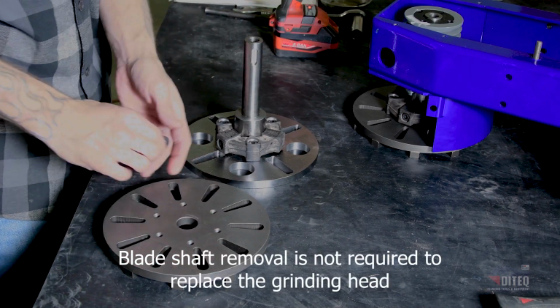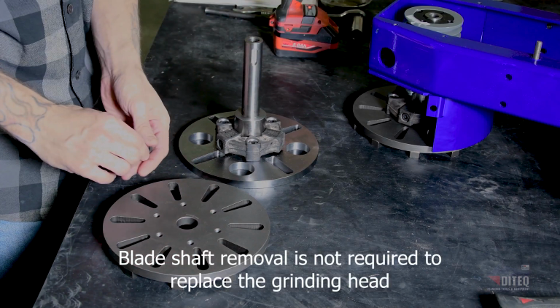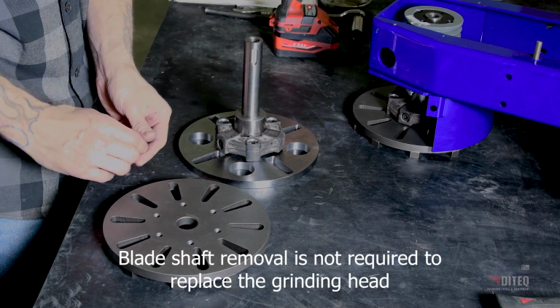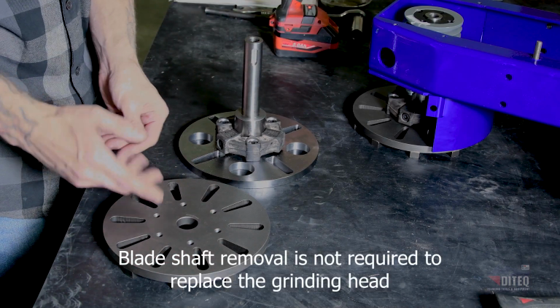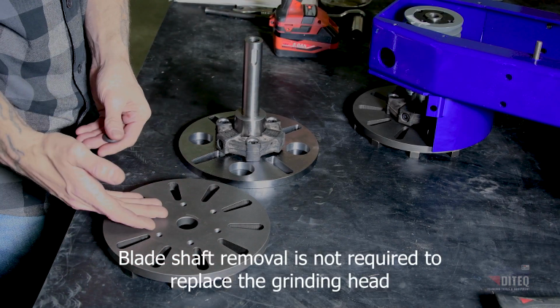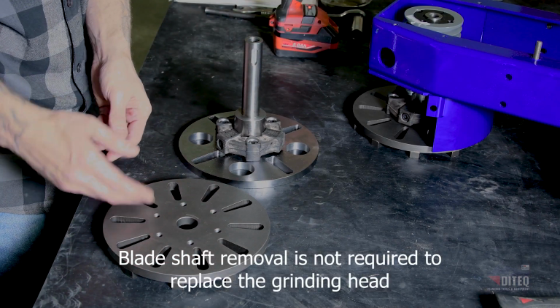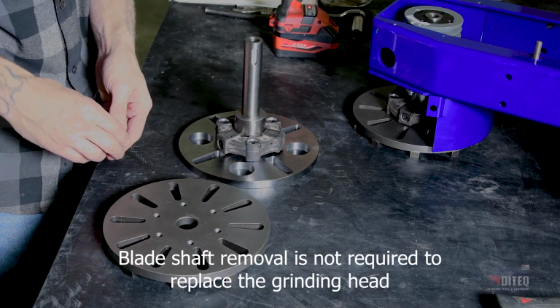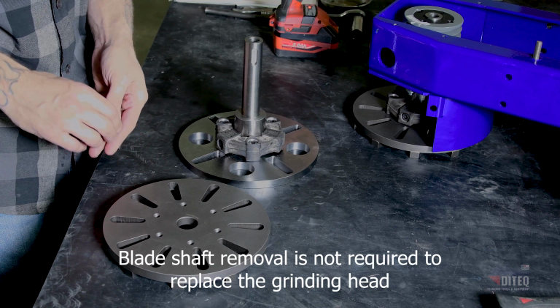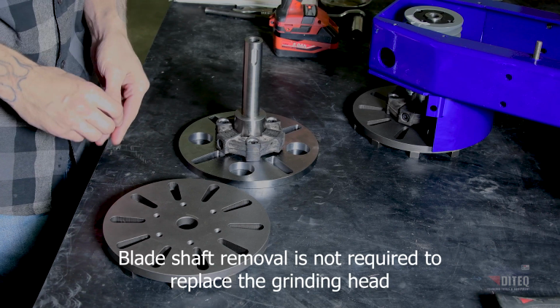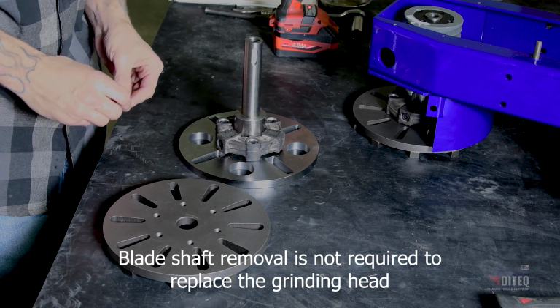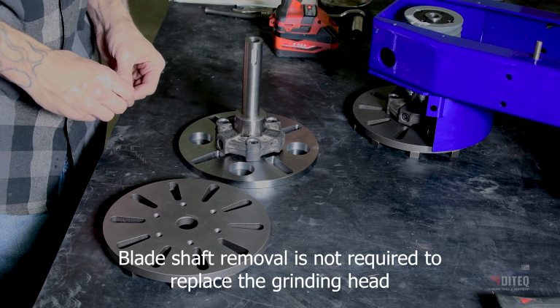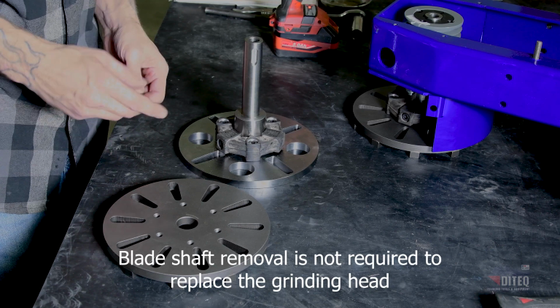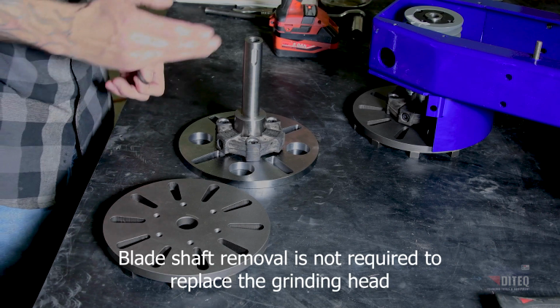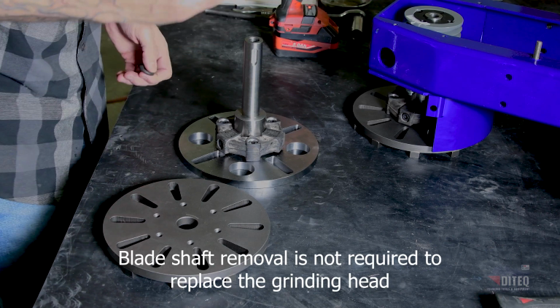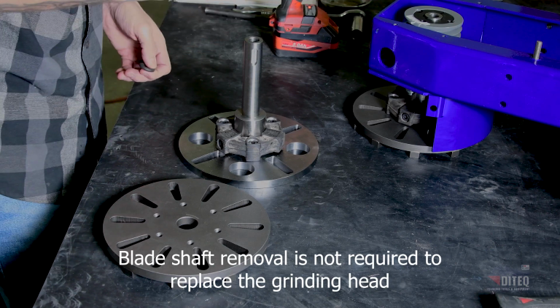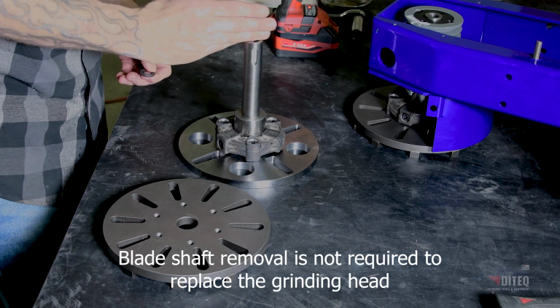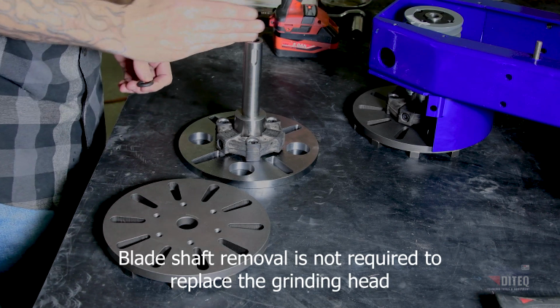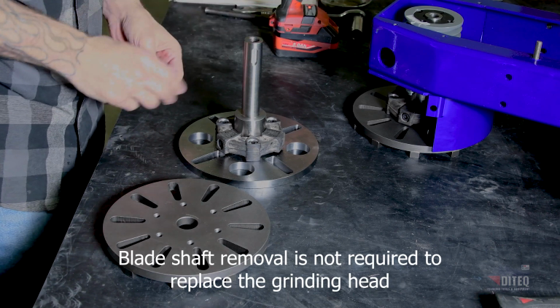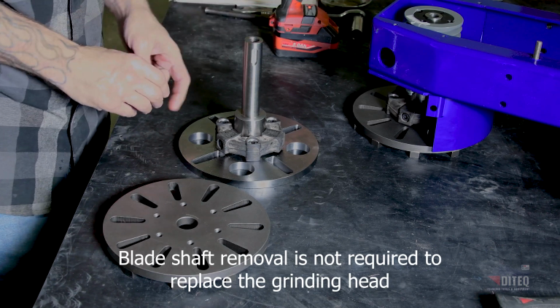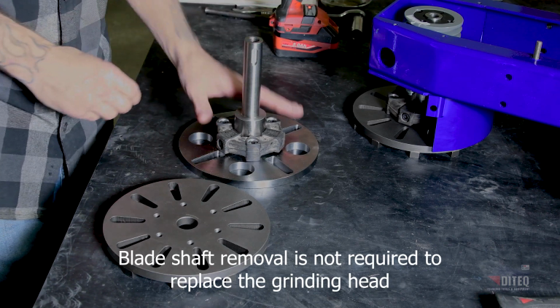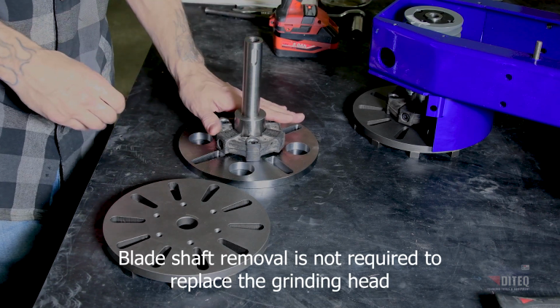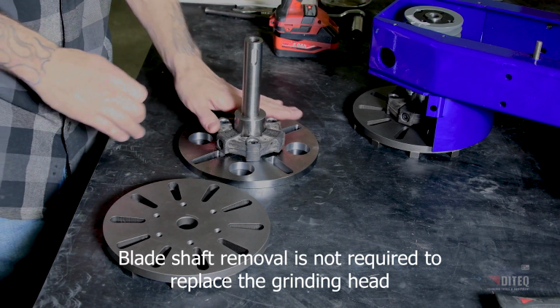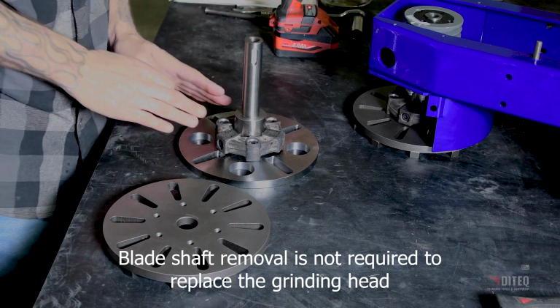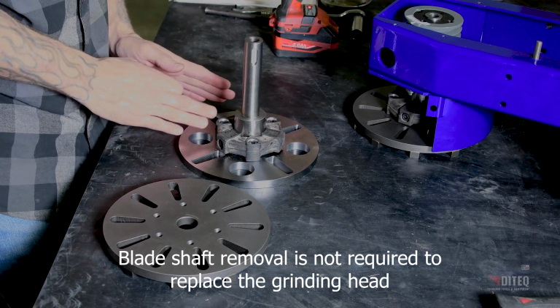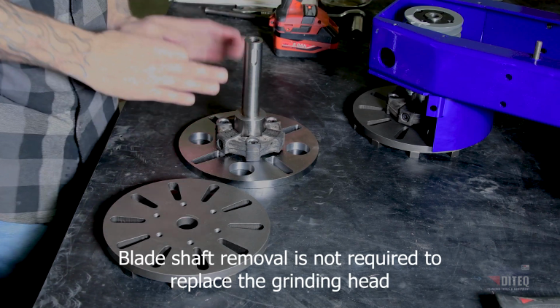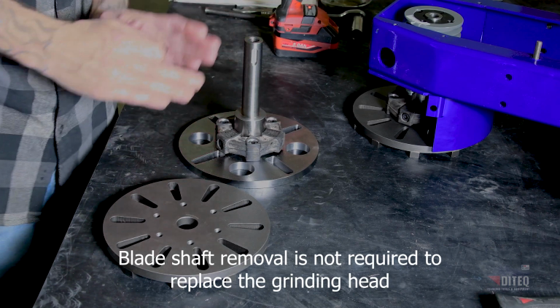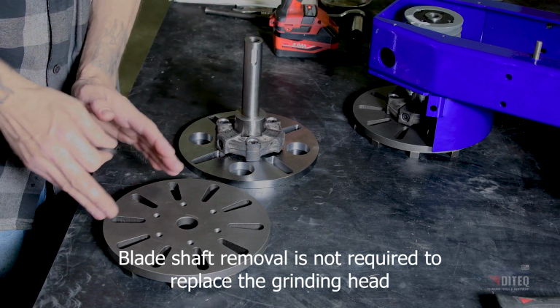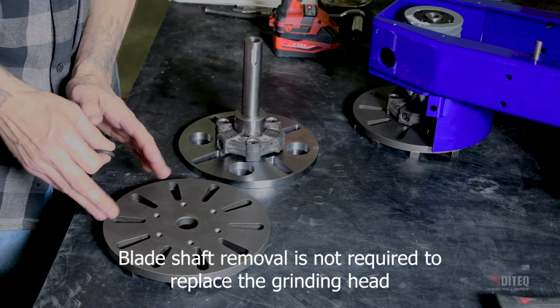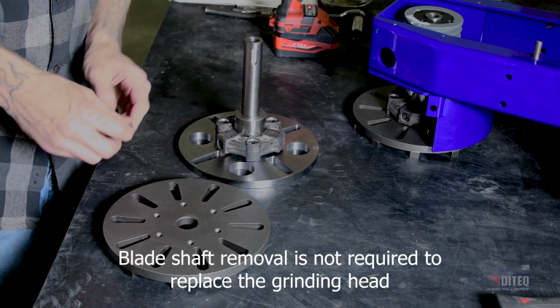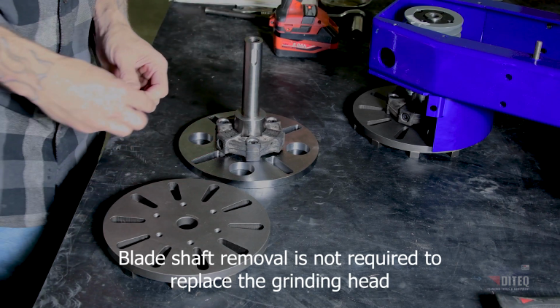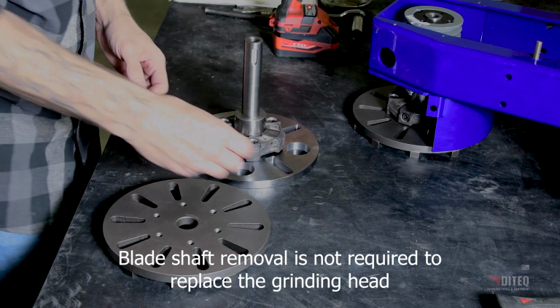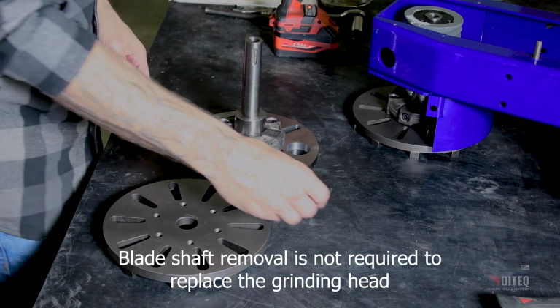Now you've just removed your shaft and ordered a new plate, whether it's a tech lock or a diamond plate like this one. You want to take your shaft and your coupler and swap it over.